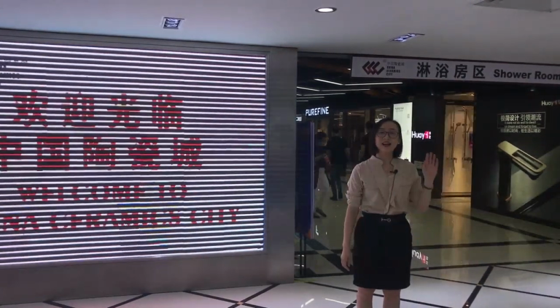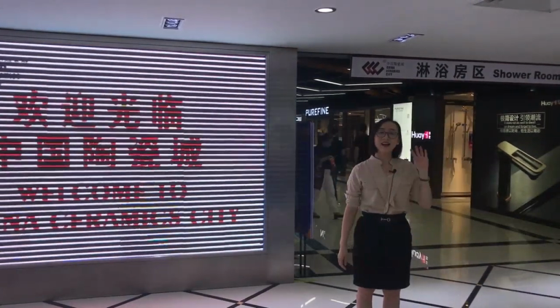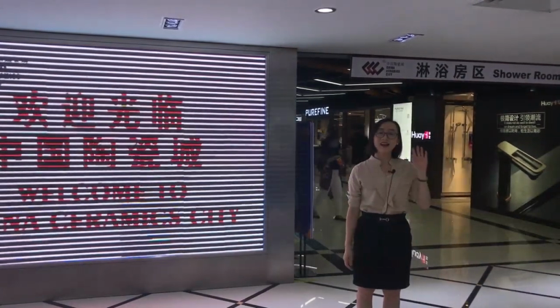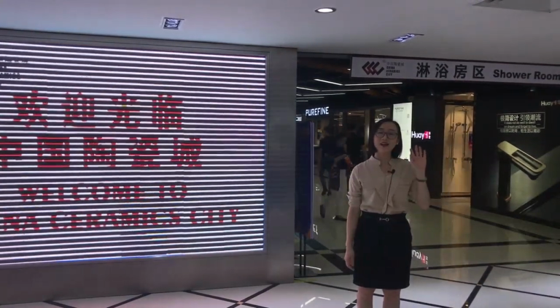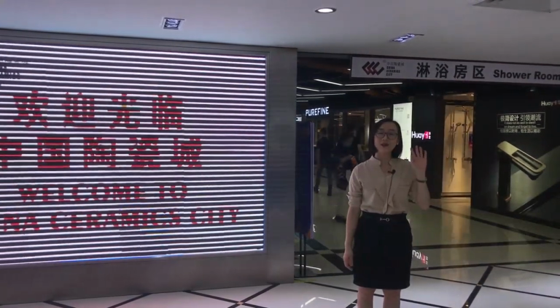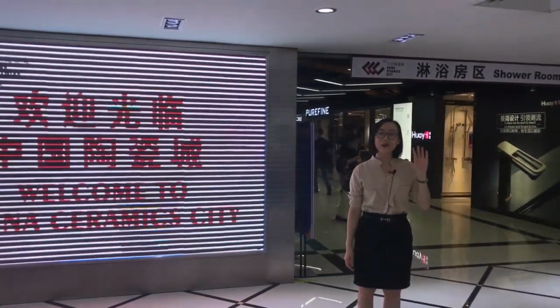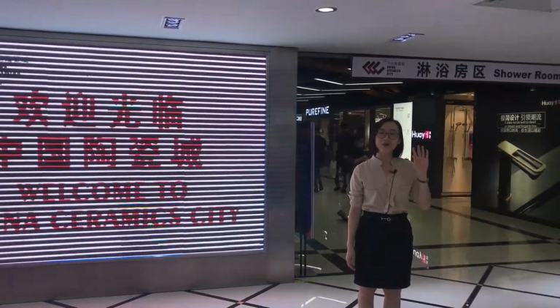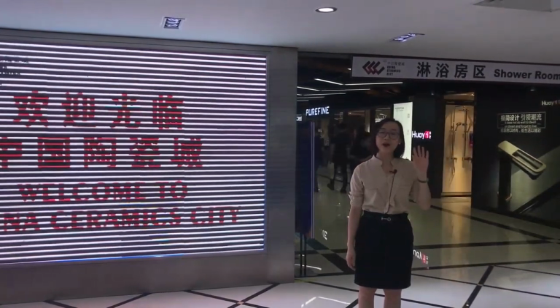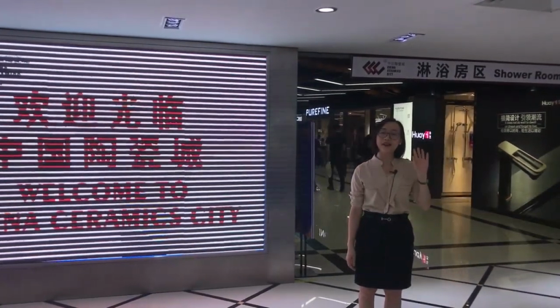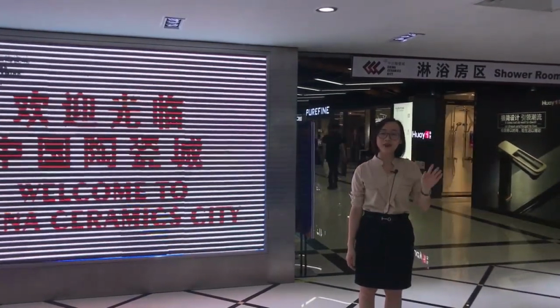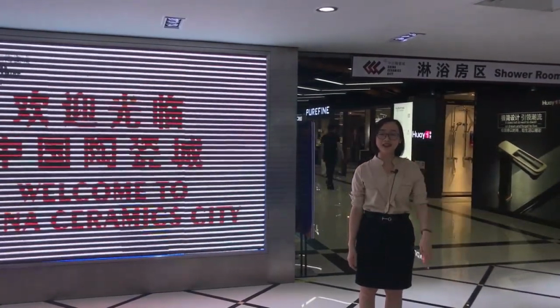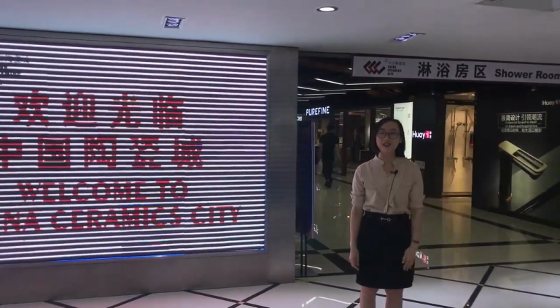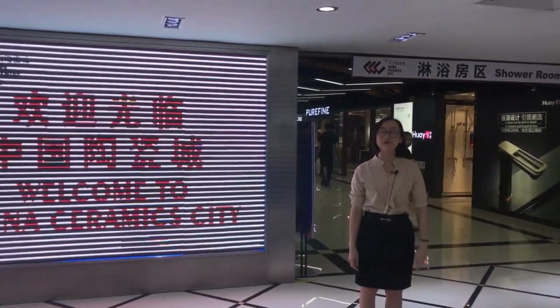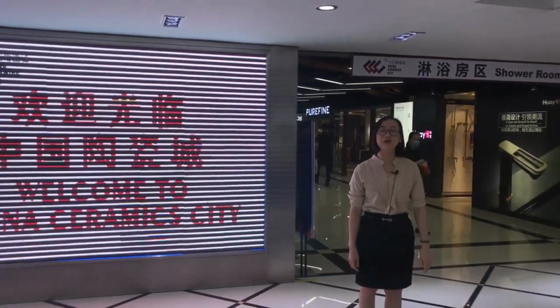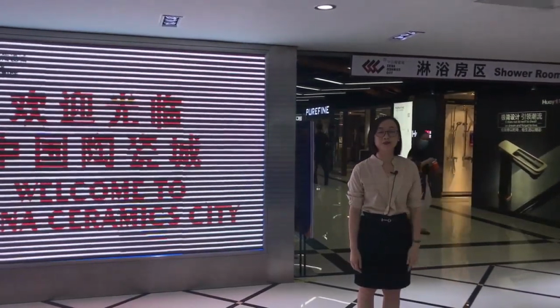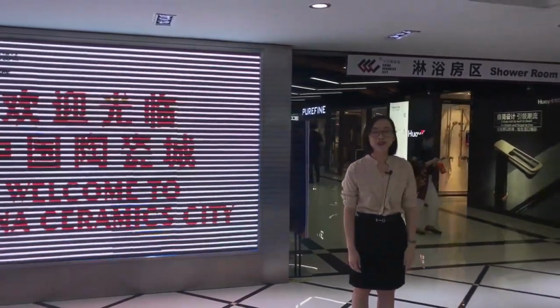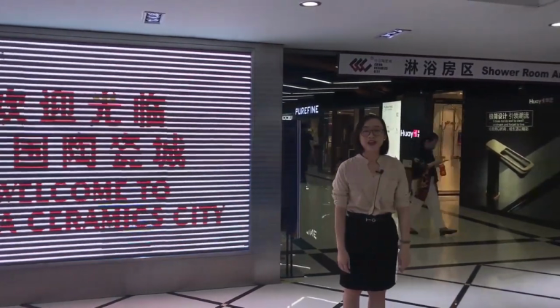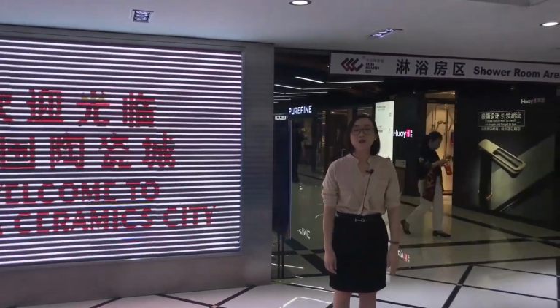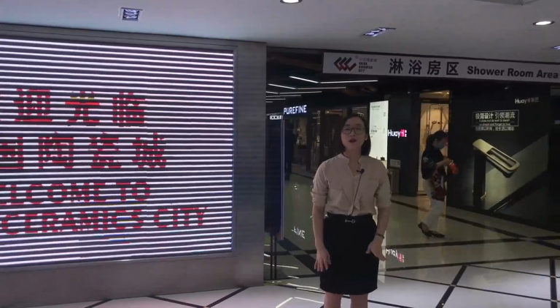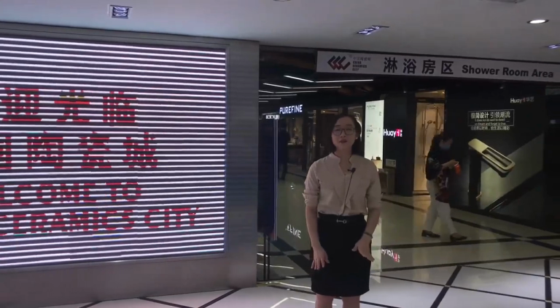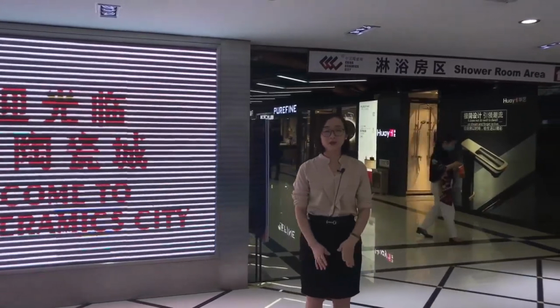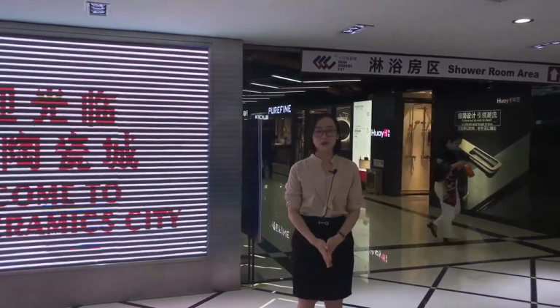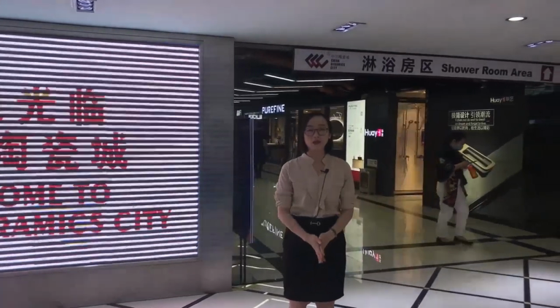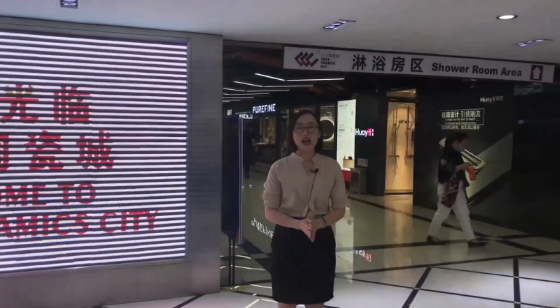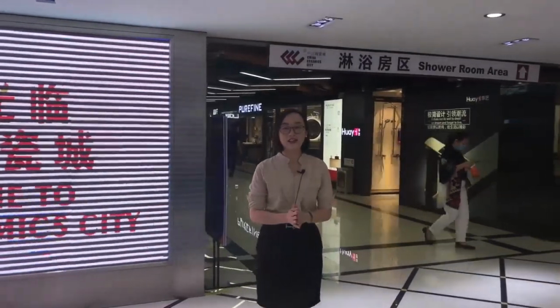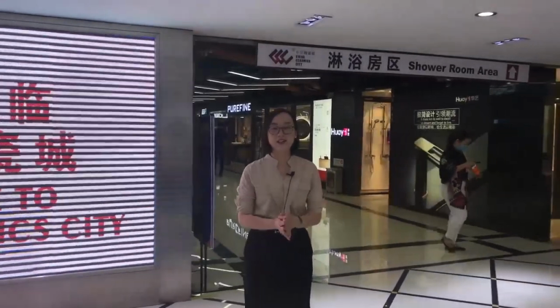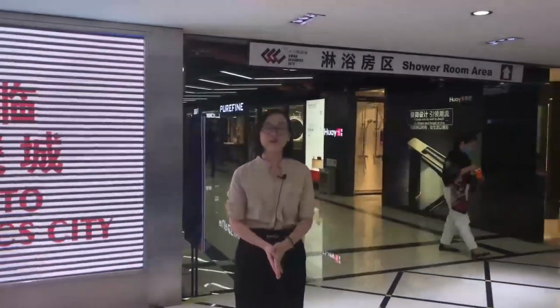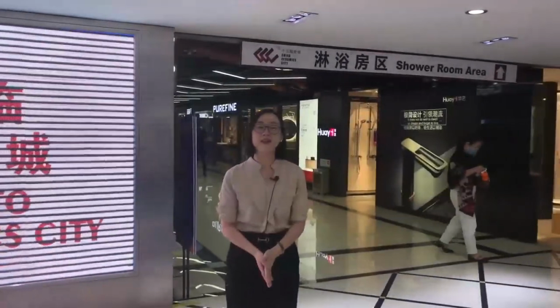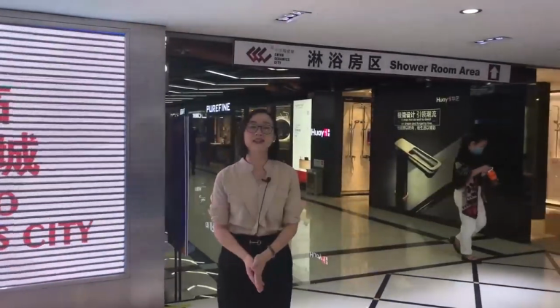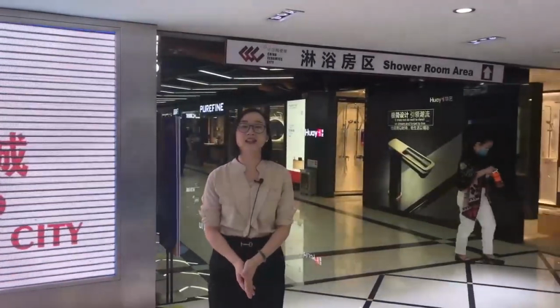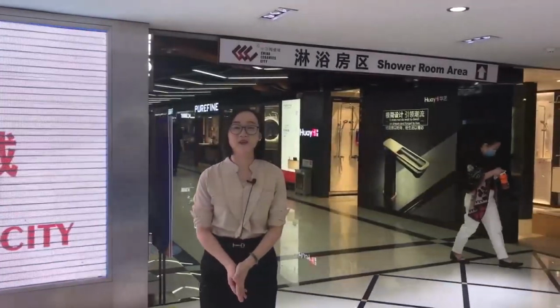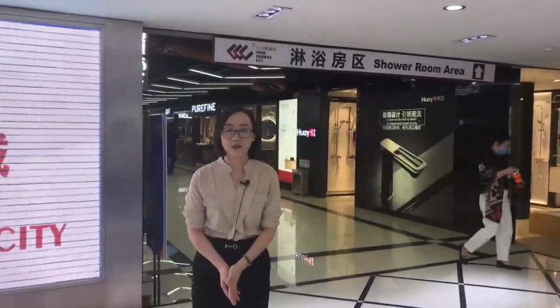Hello everyone, I'm Mandy. Good afternoon. Welcome to China Ceramic City Life Show.